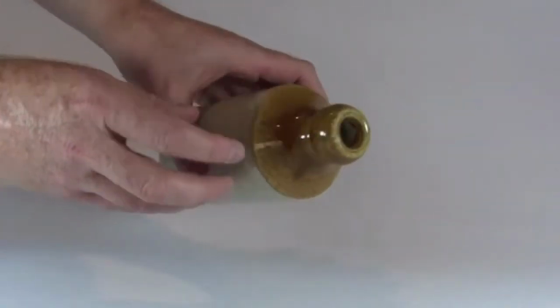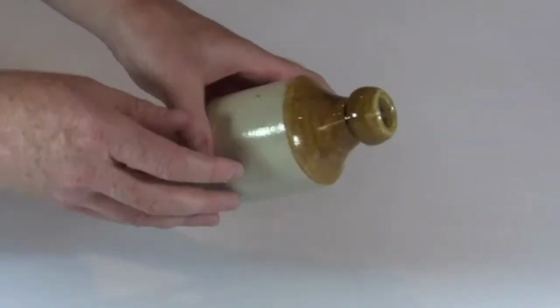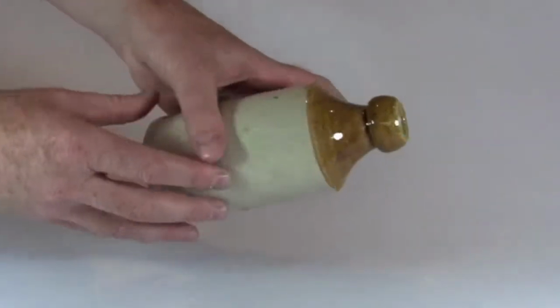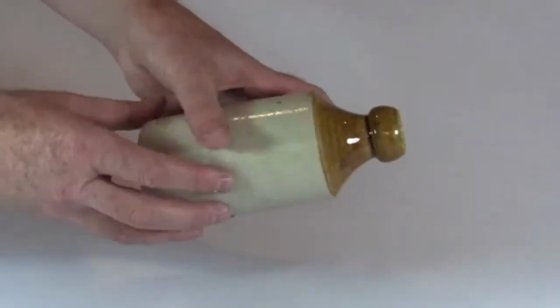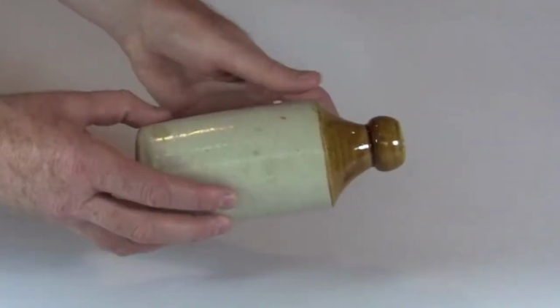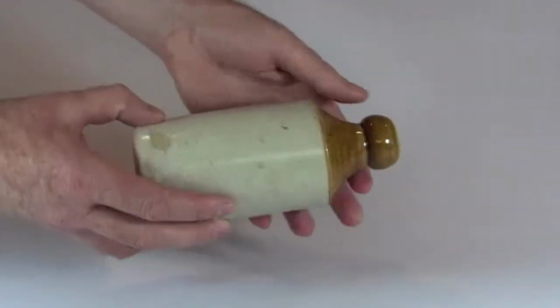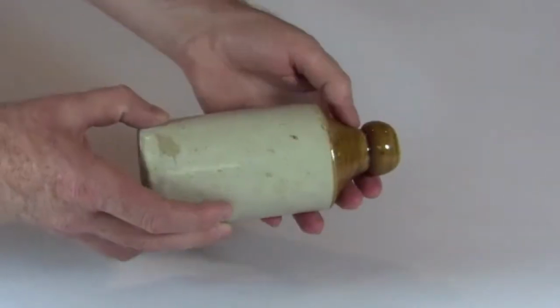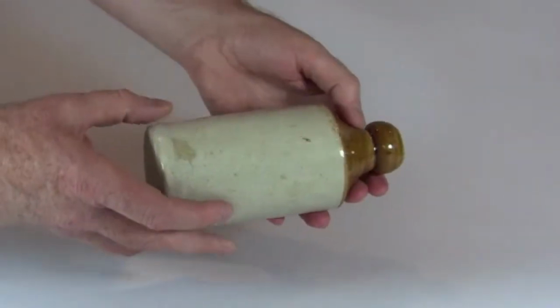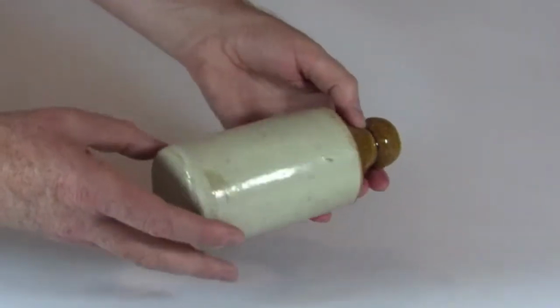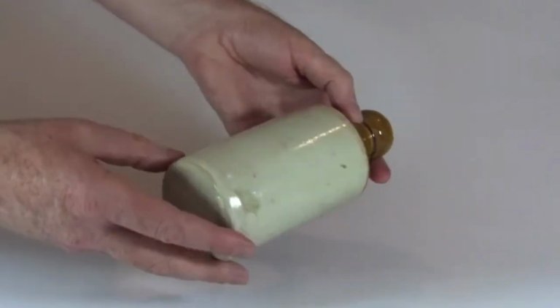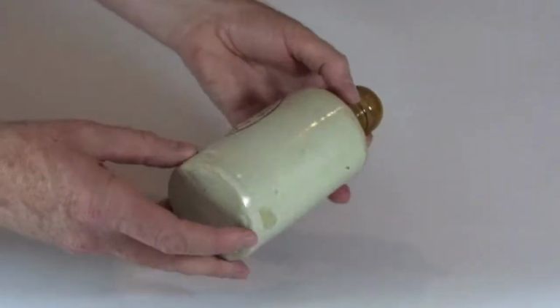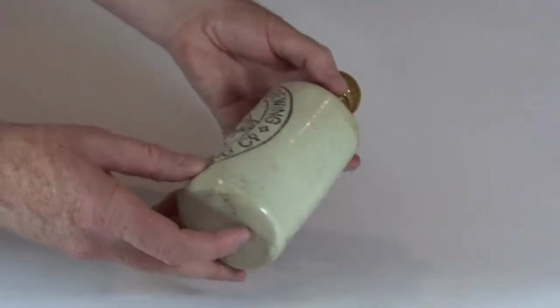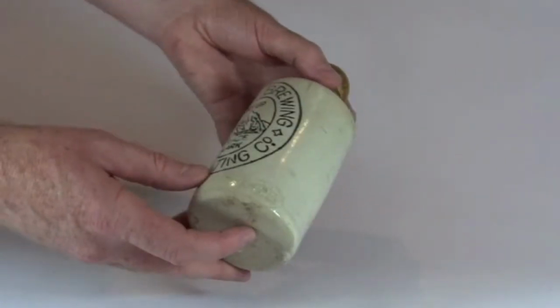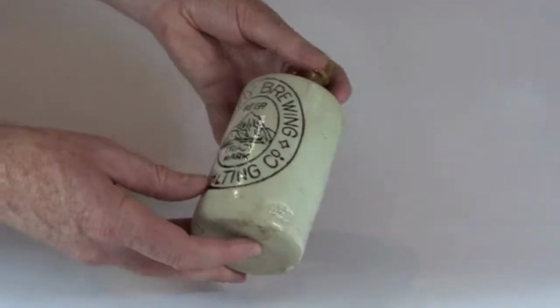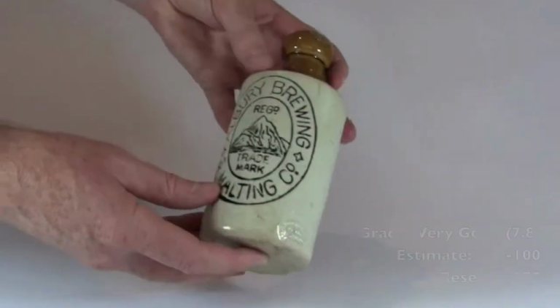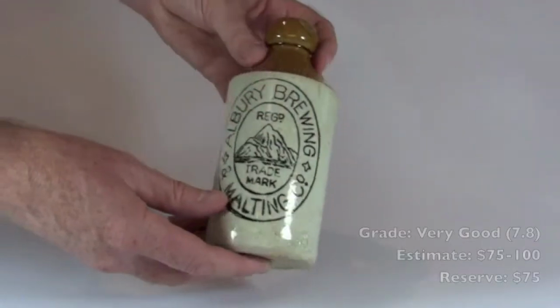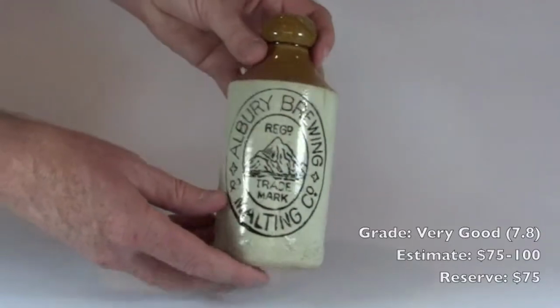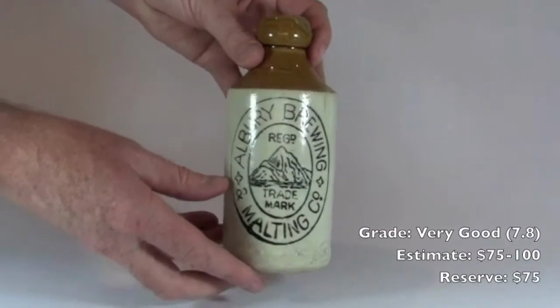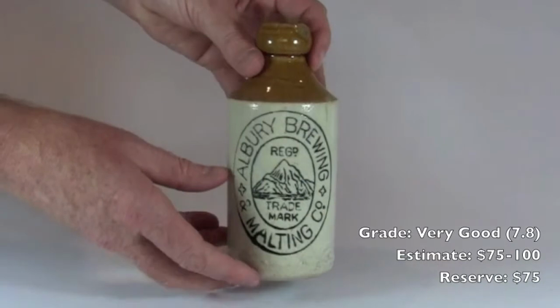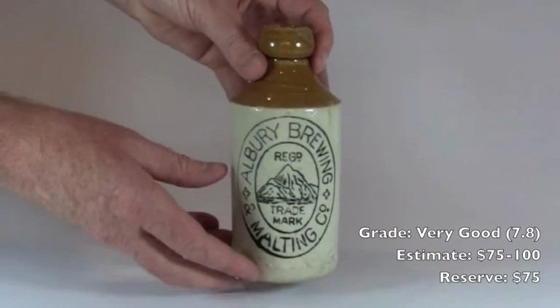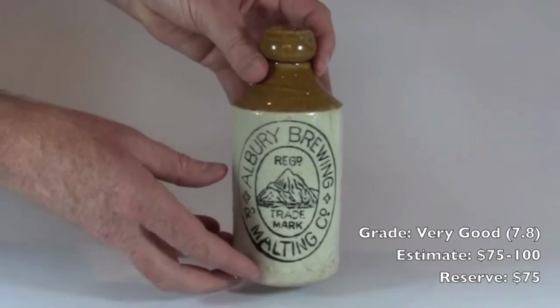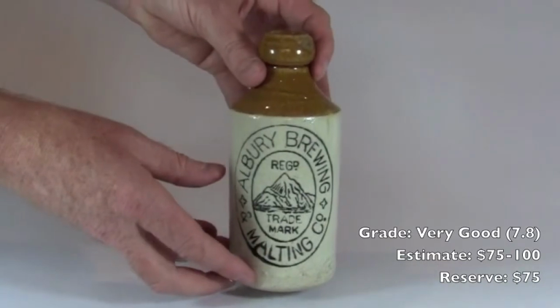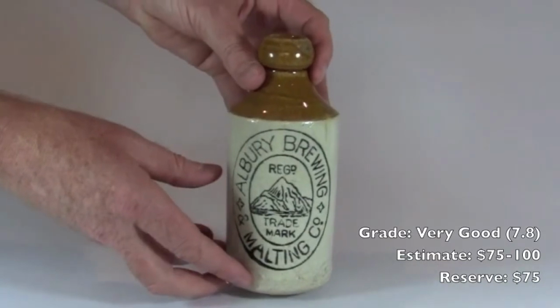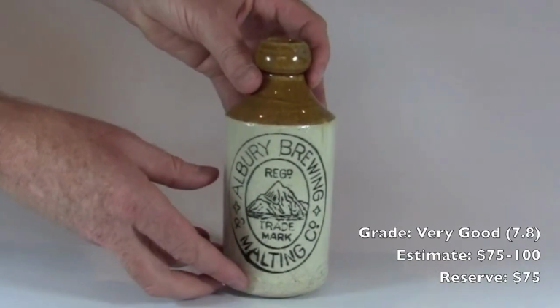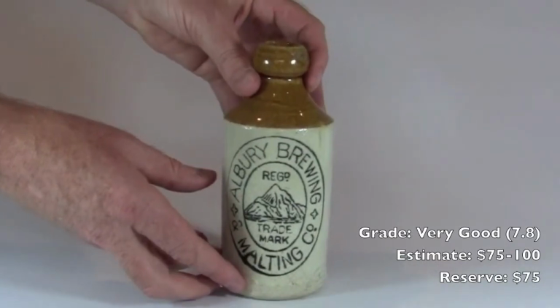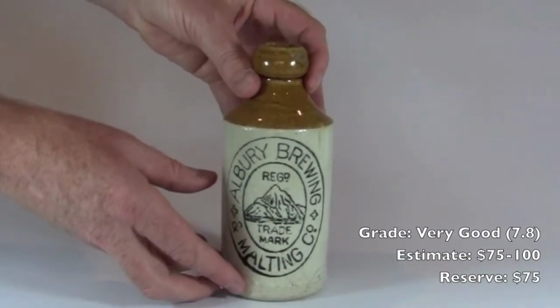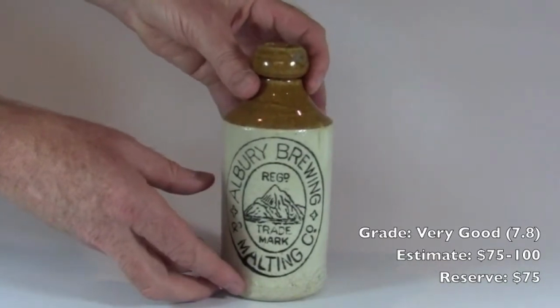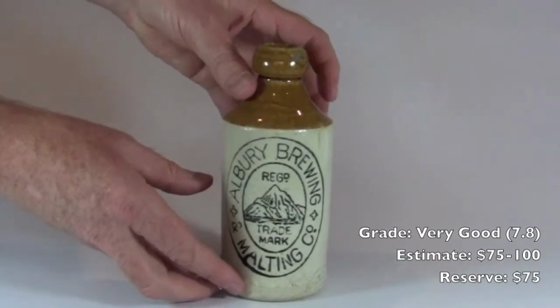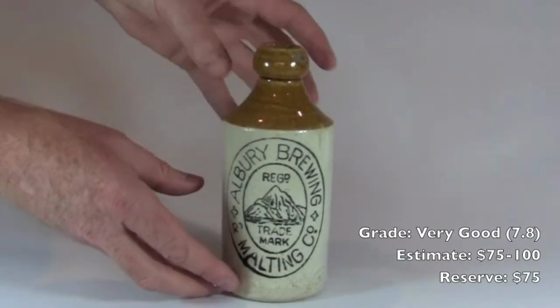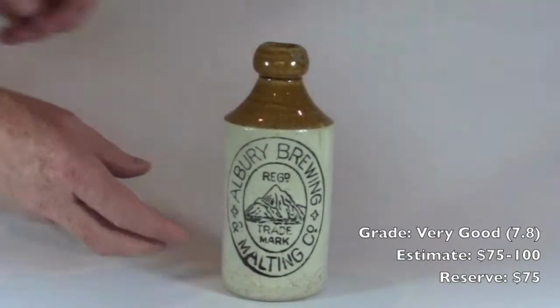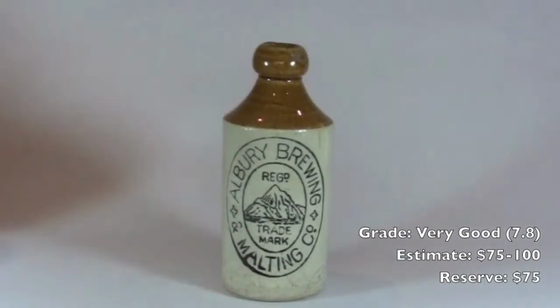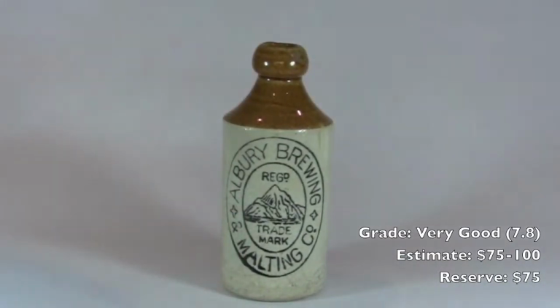Very nice bottle, lovely example, beautiful strong stamp — our grade 7.8.